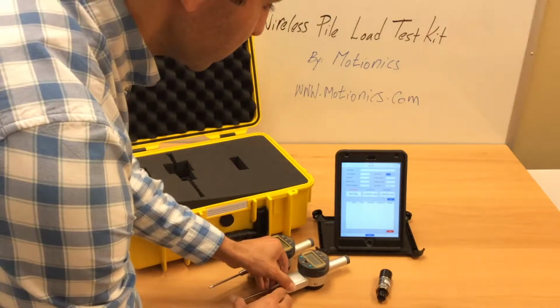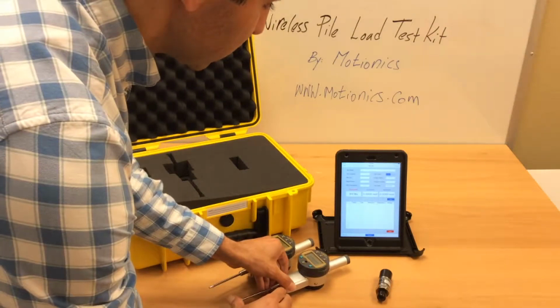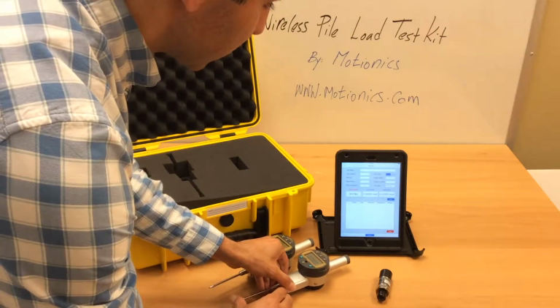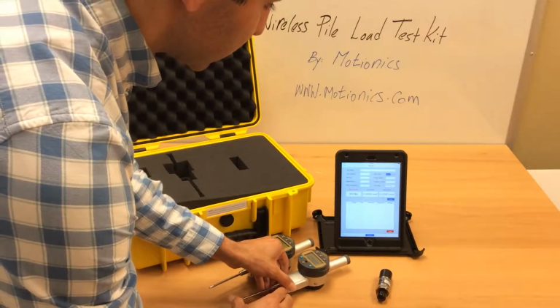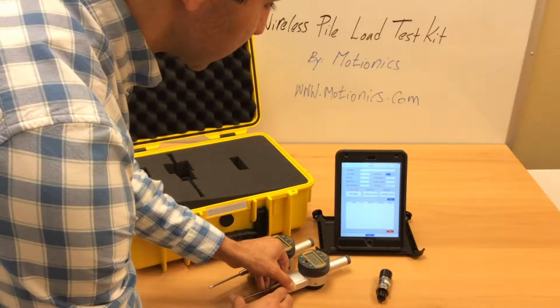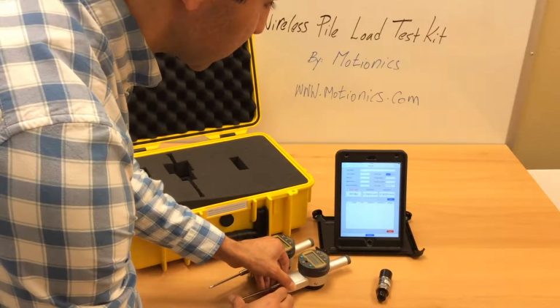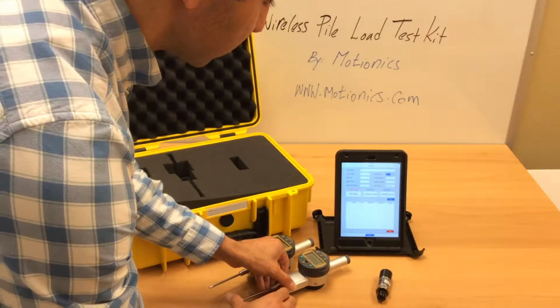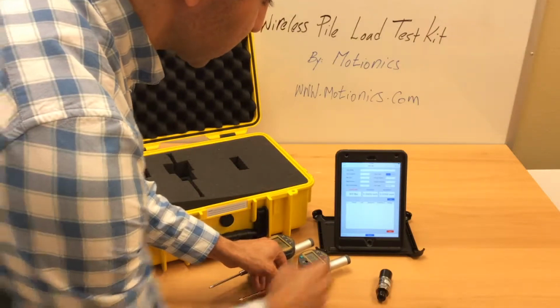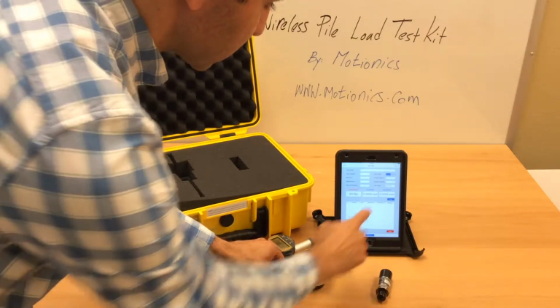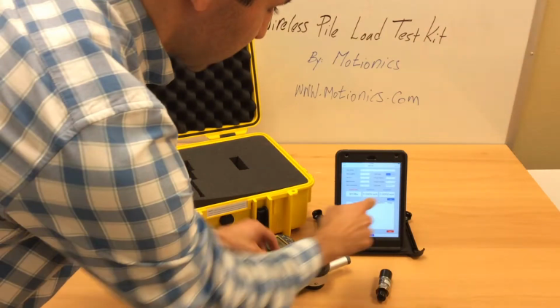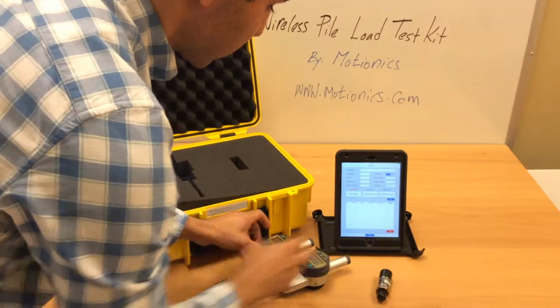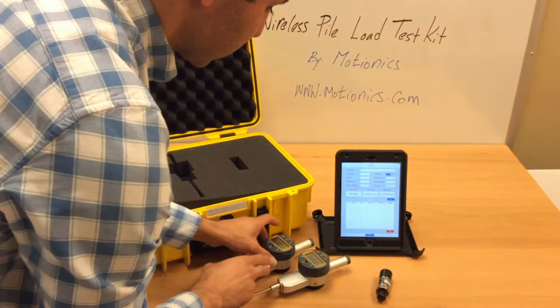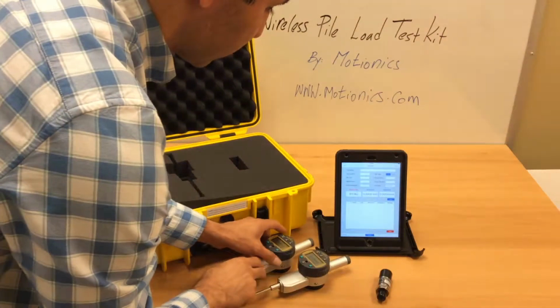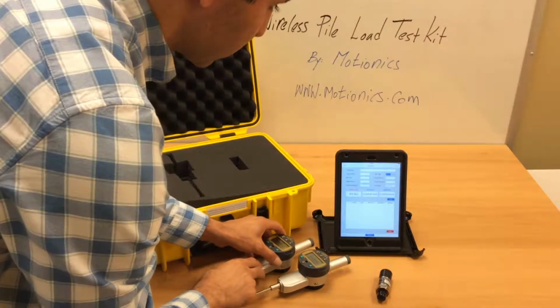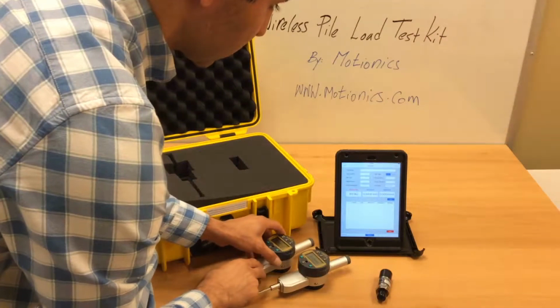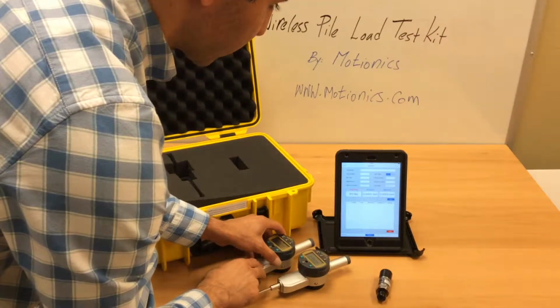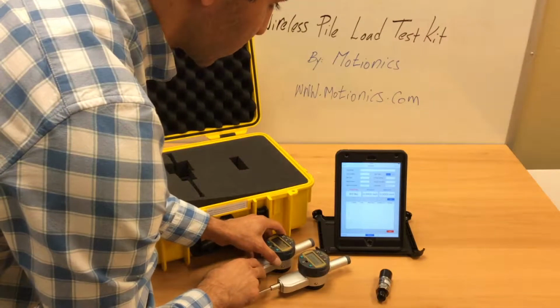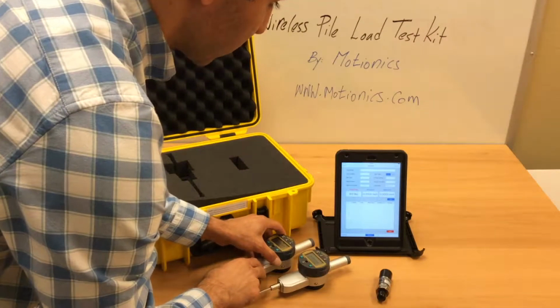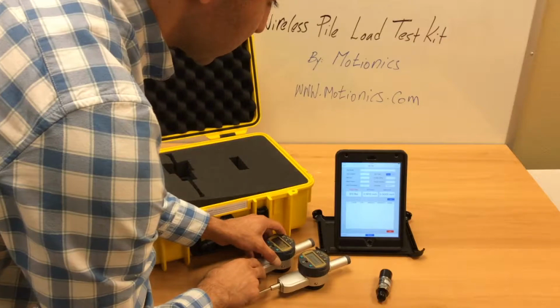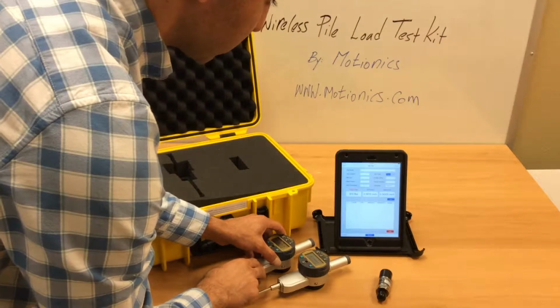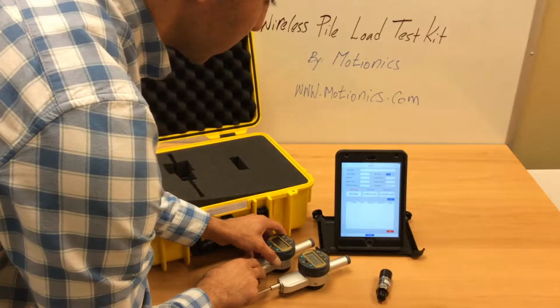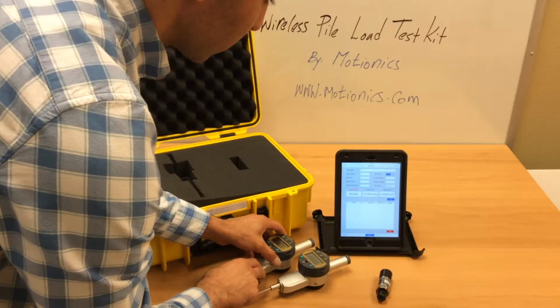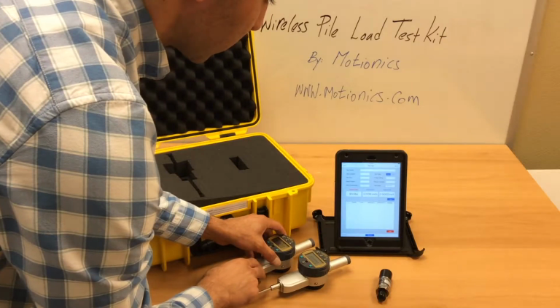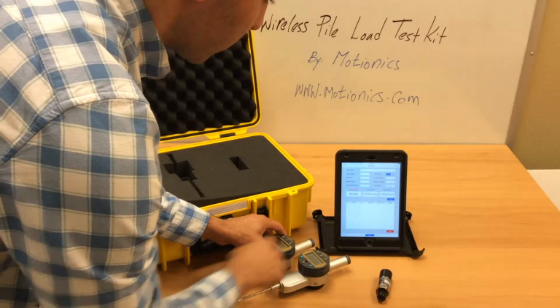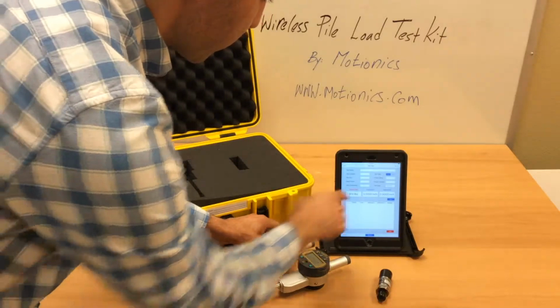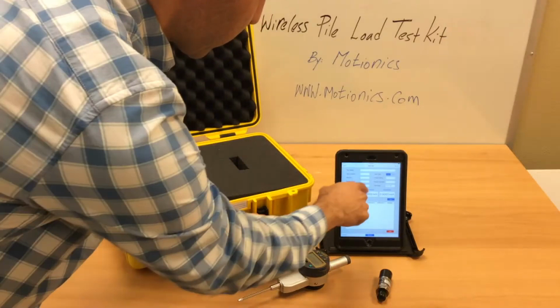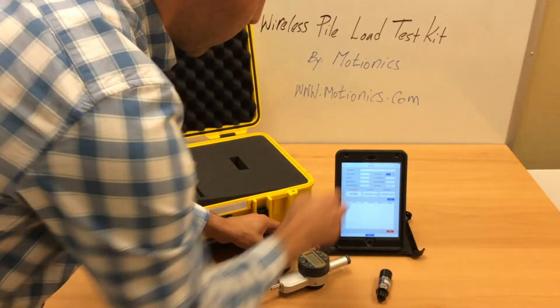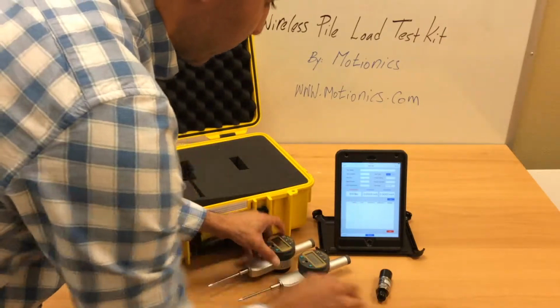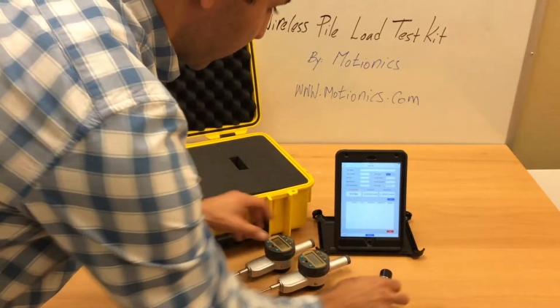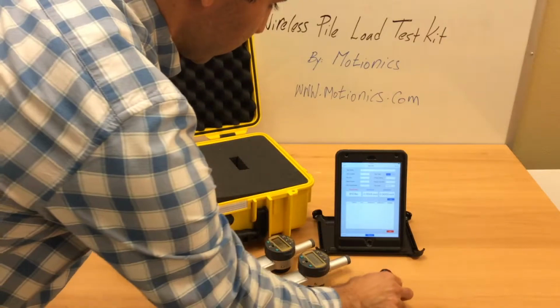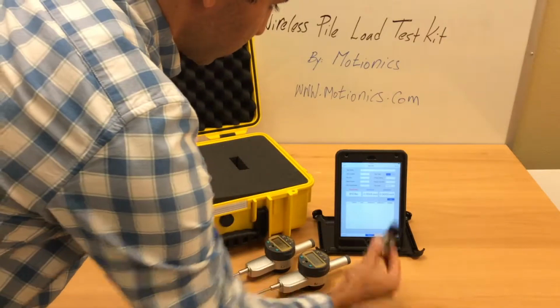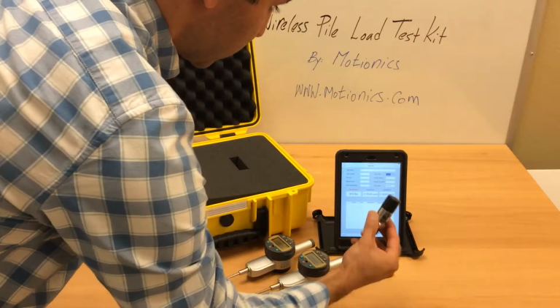So now it is paired. You can see the measurements of each gauge individually and the pressure gauge.